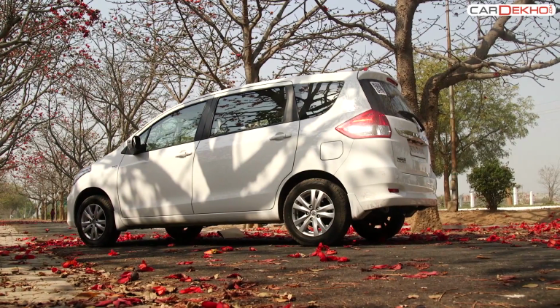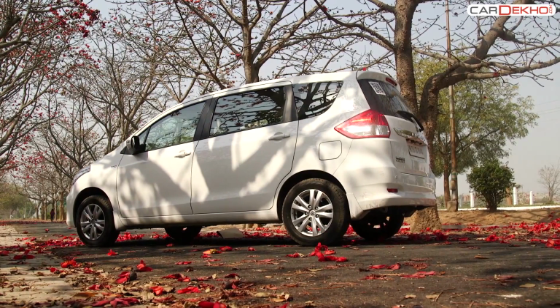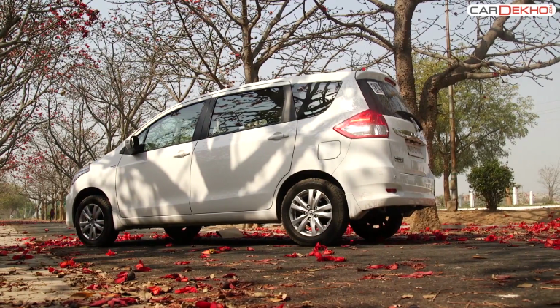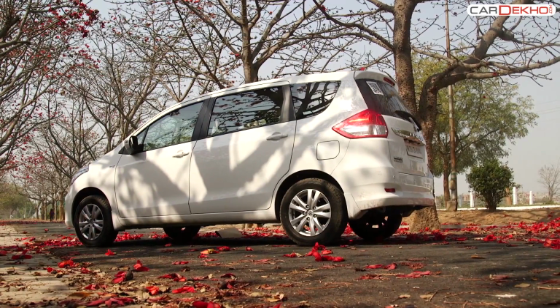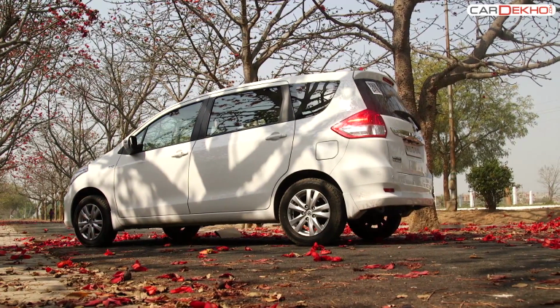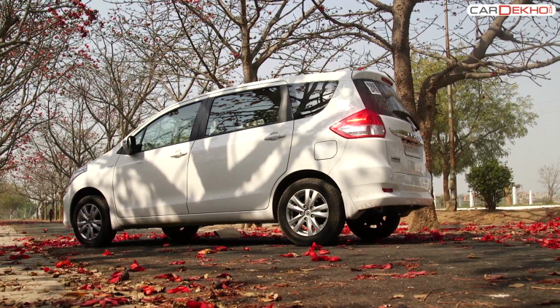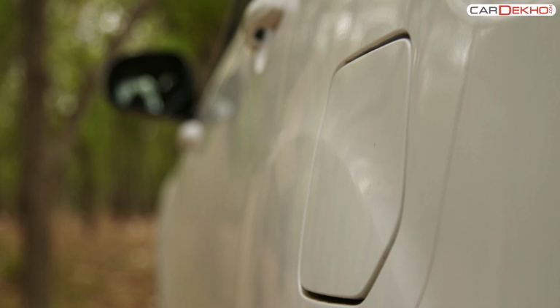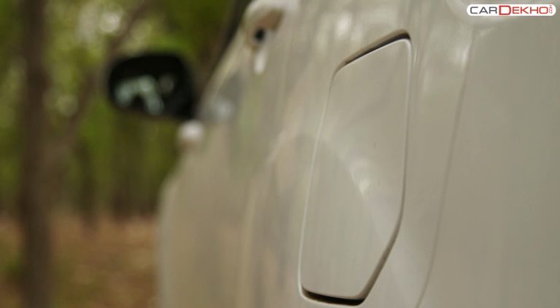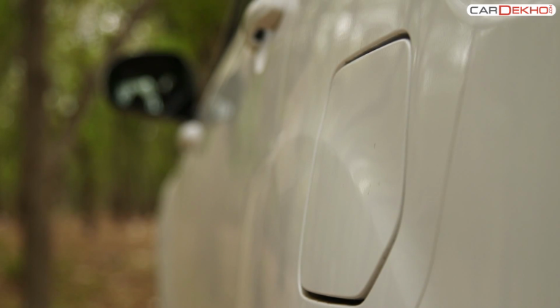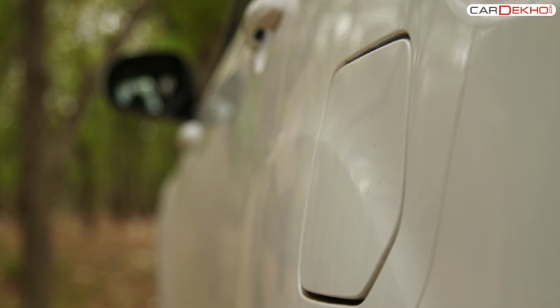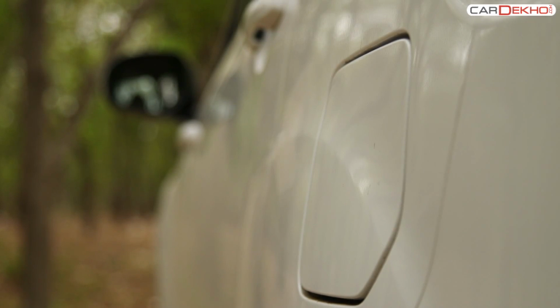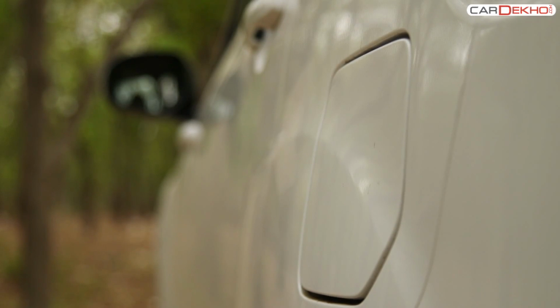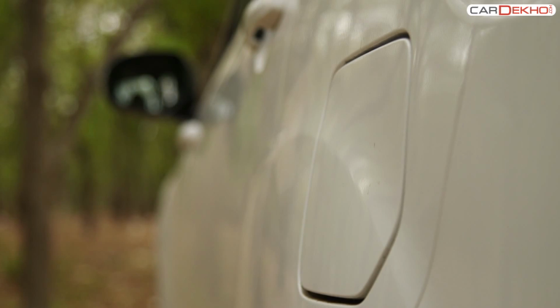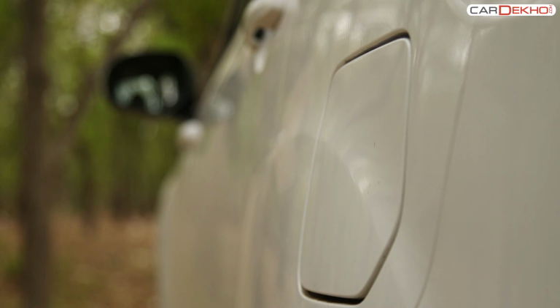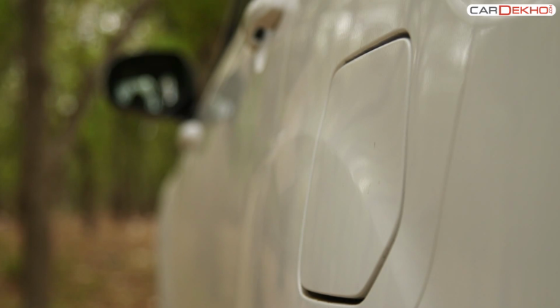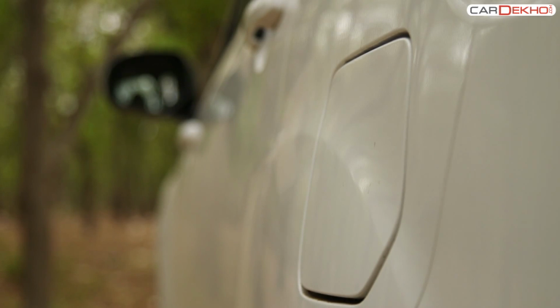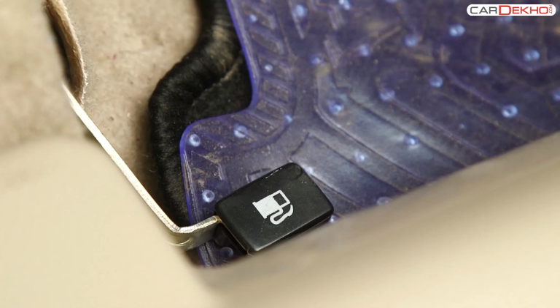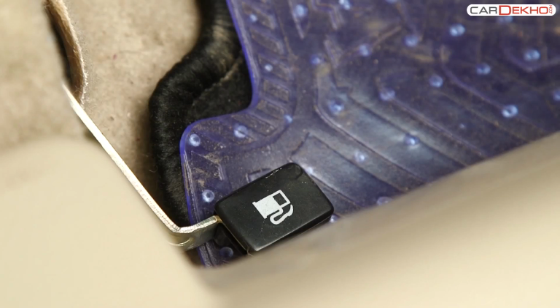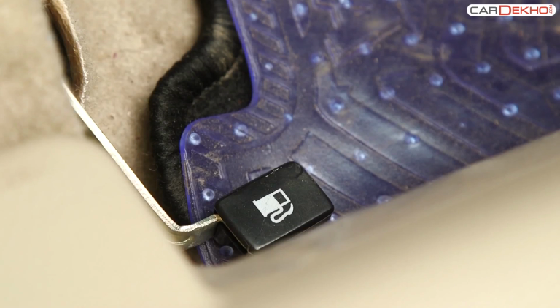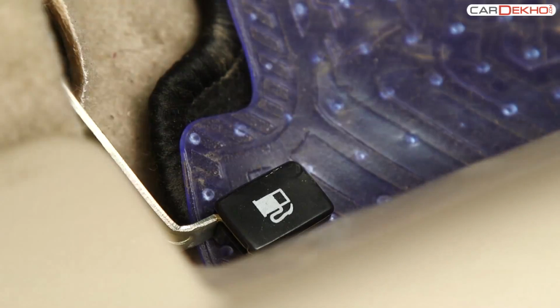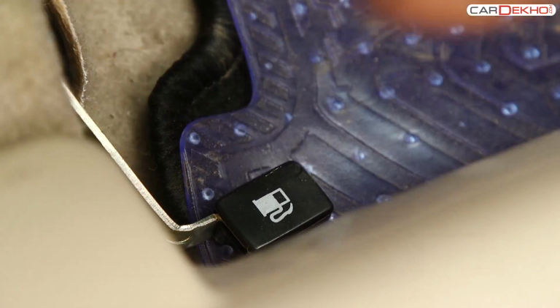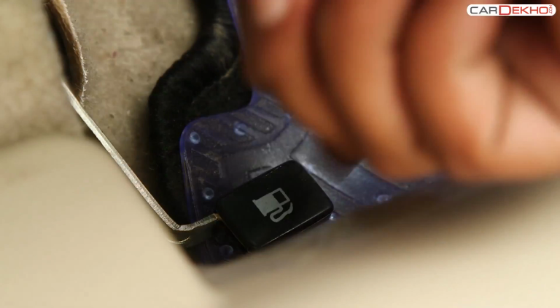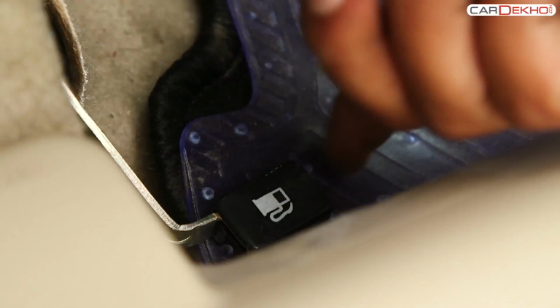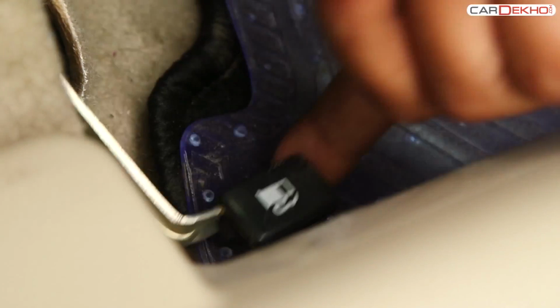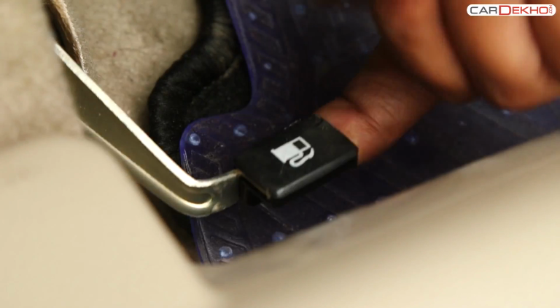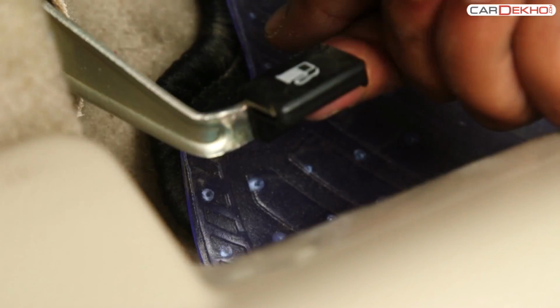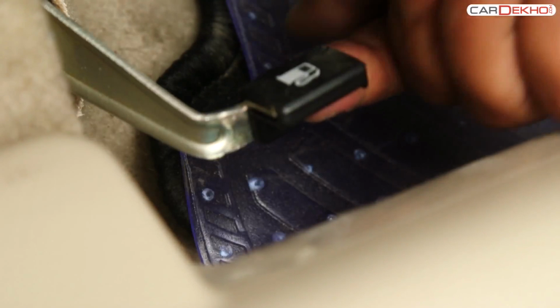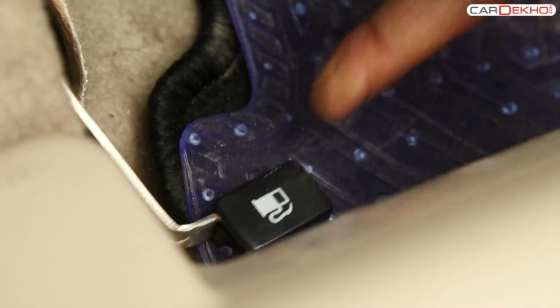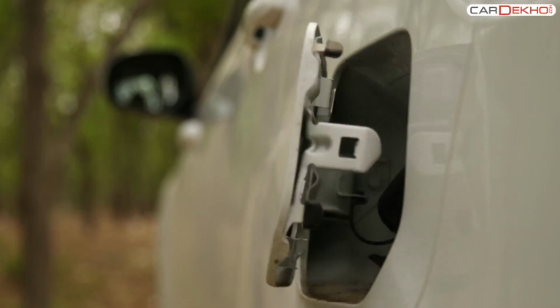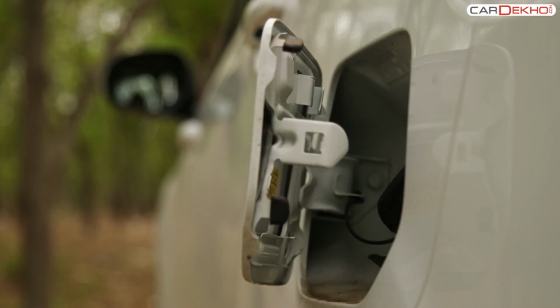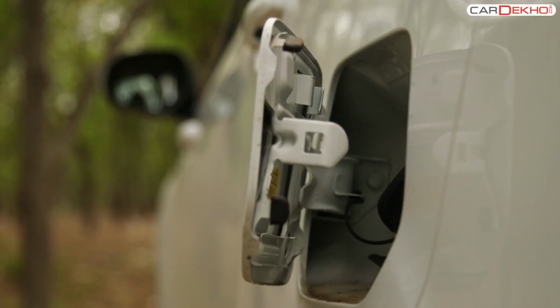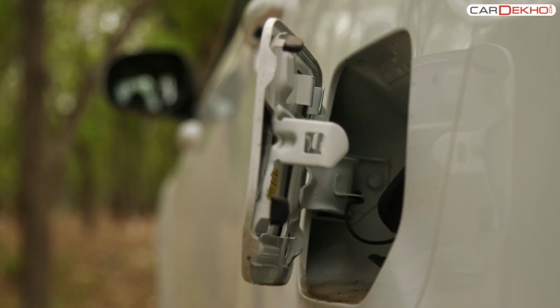The fuel lid of the Artiga can be opened by using the lever provided on the floorboard of the driver's seat. Pull it upwards and the fuel lid will open.